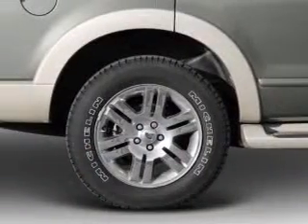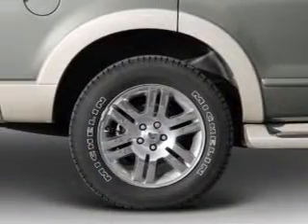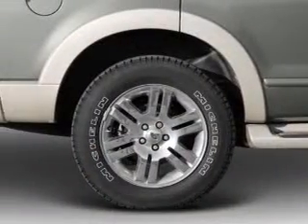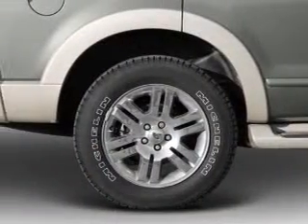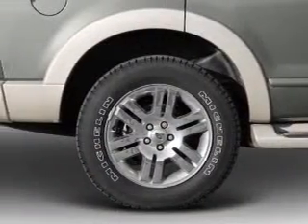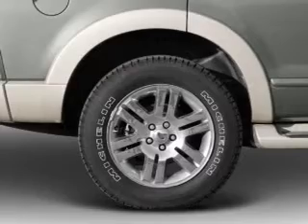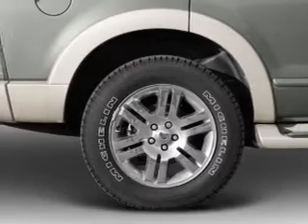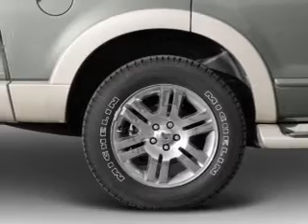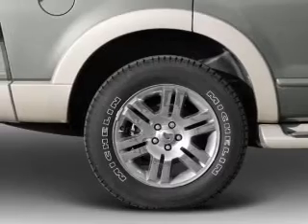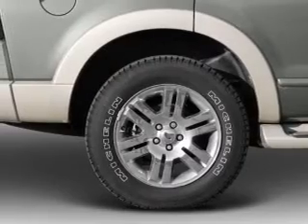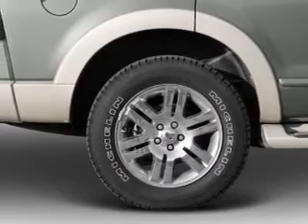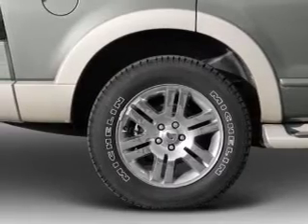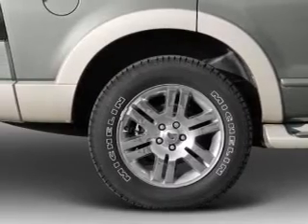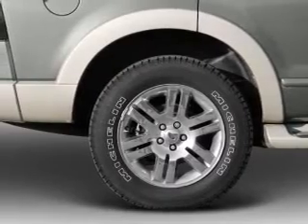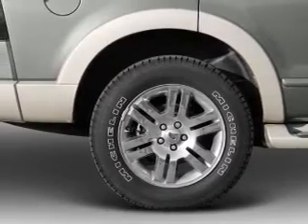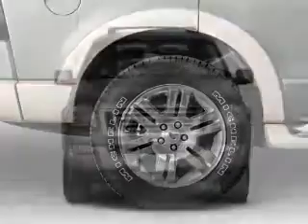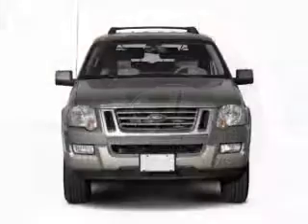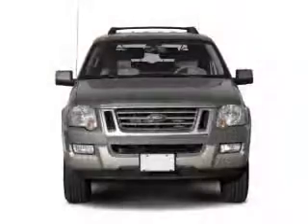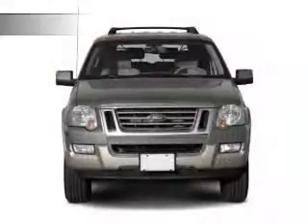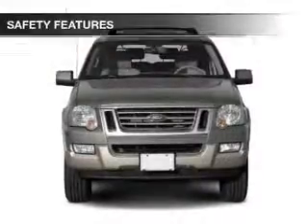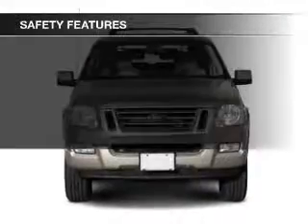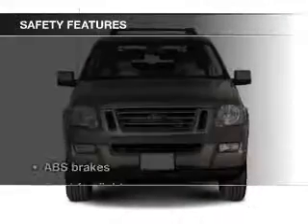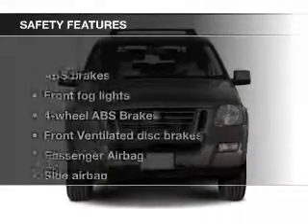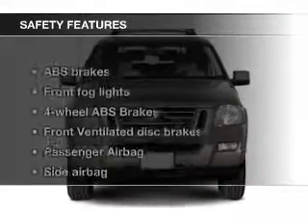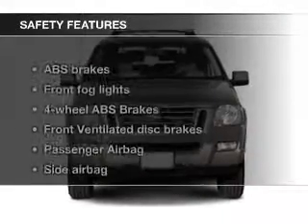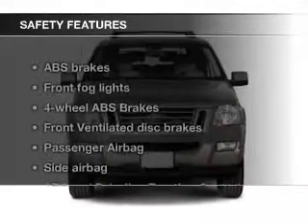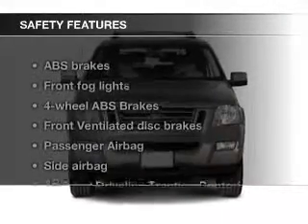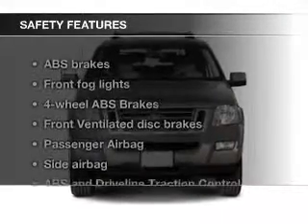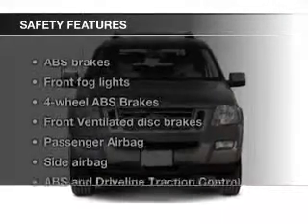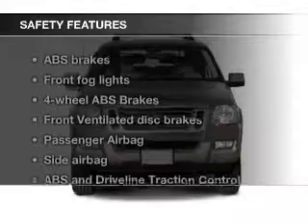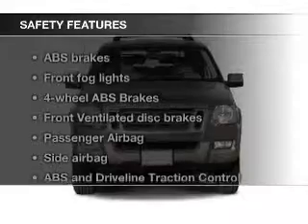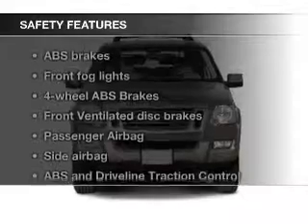Also included are cruise control, keyless entry, split rear seats, and a trip computer.